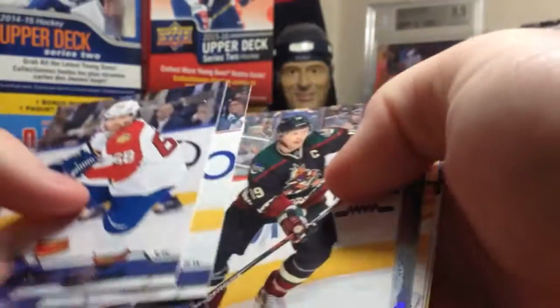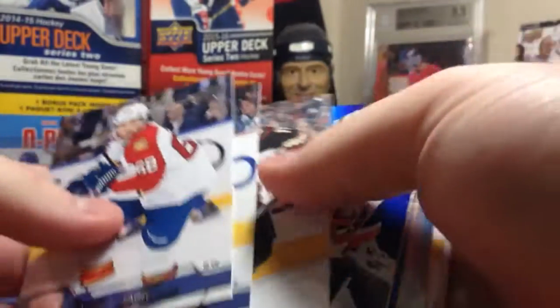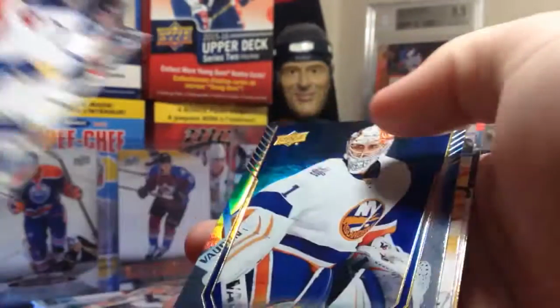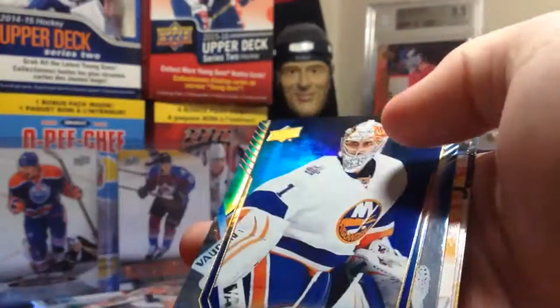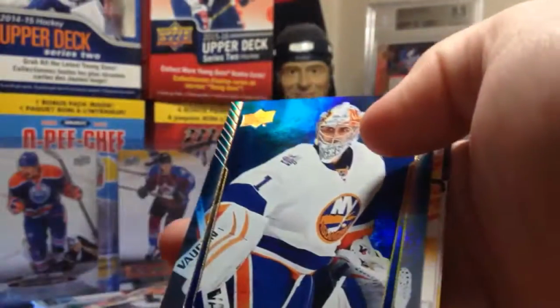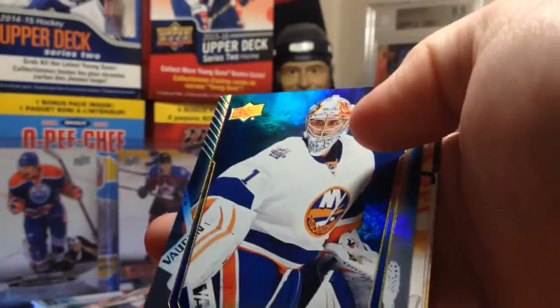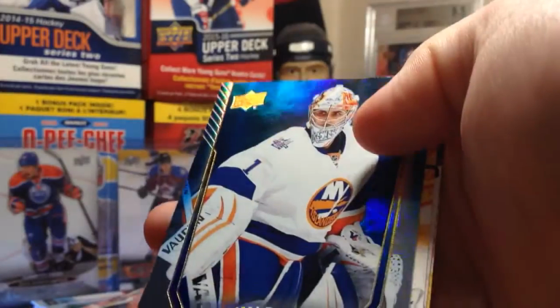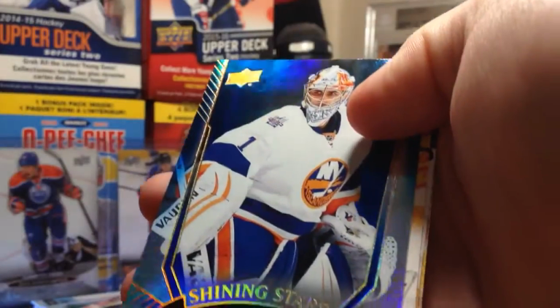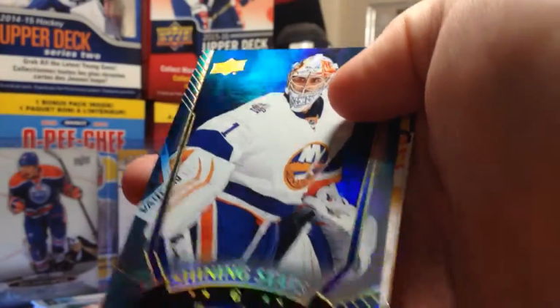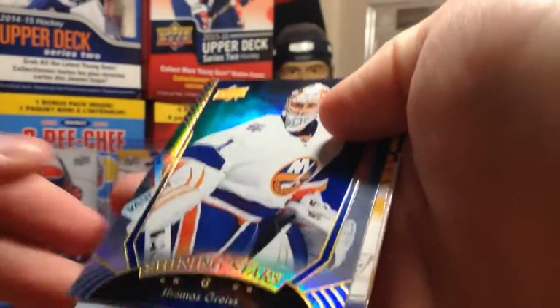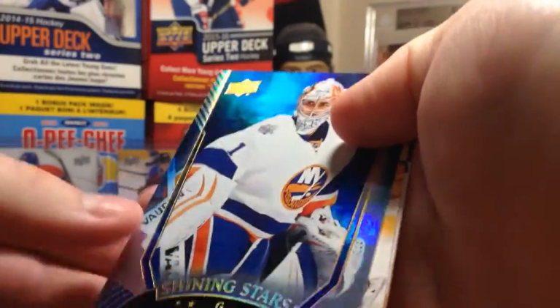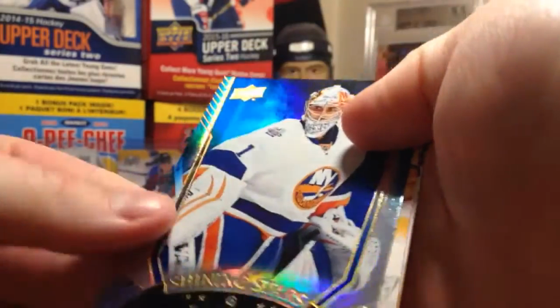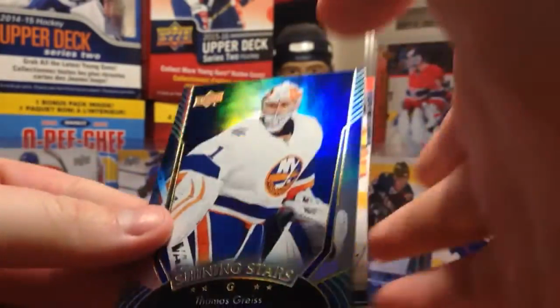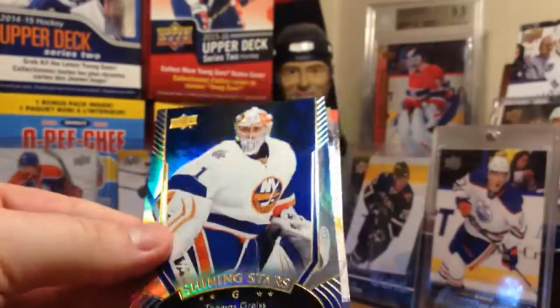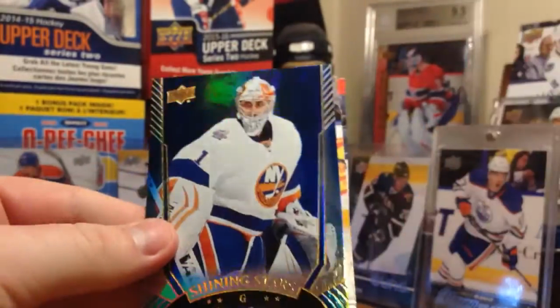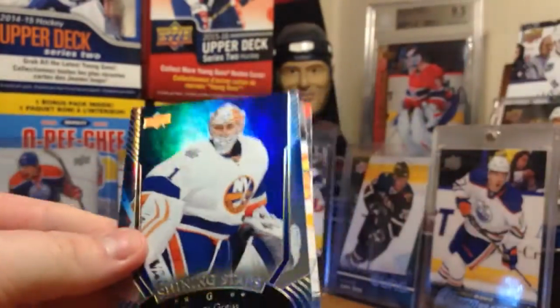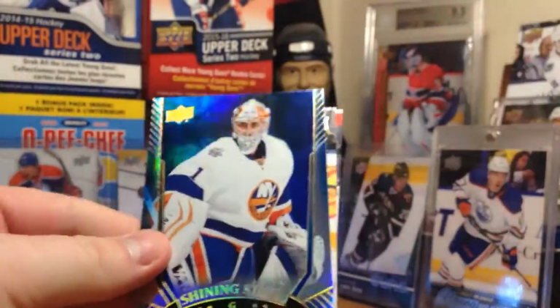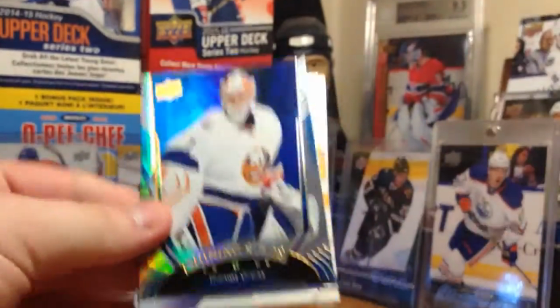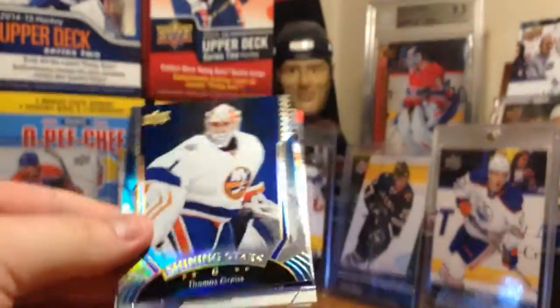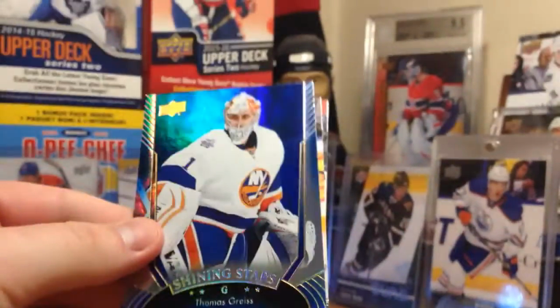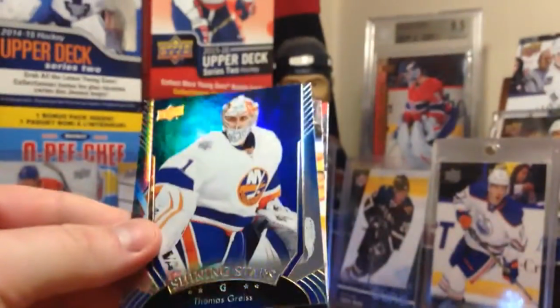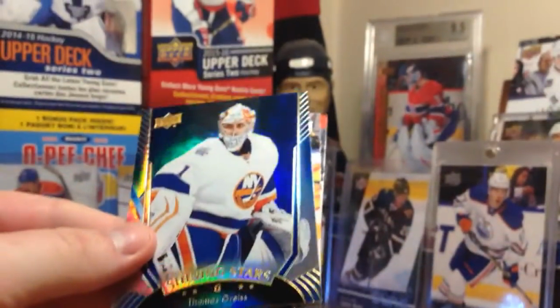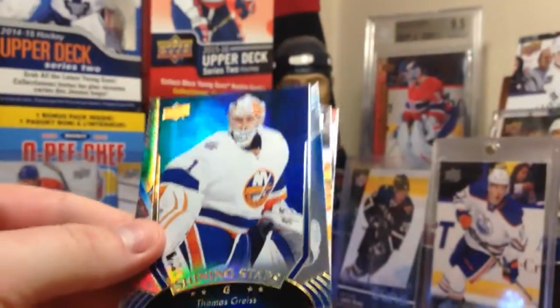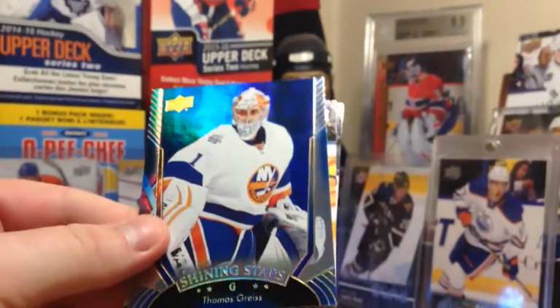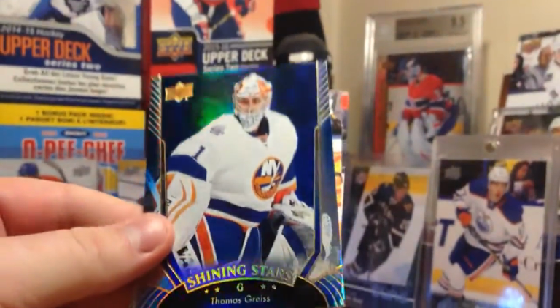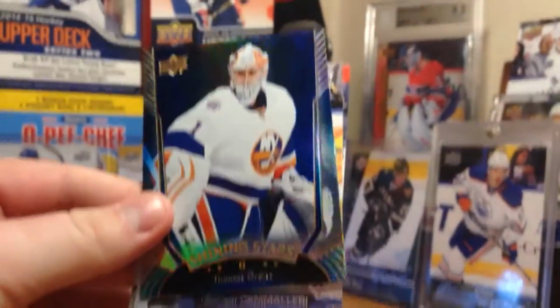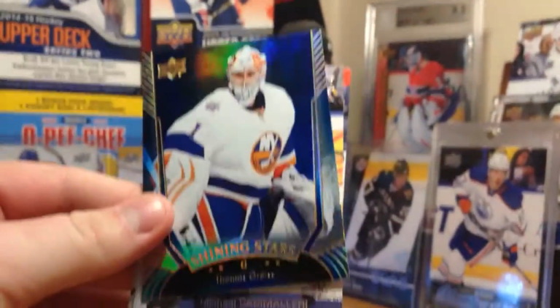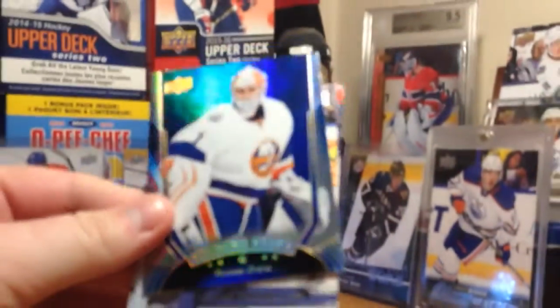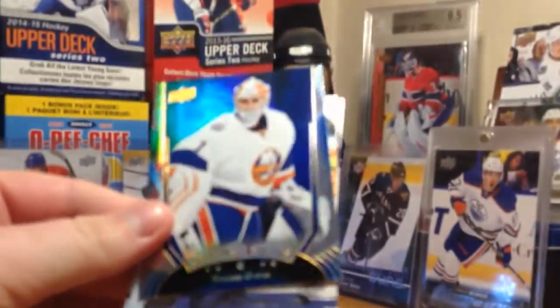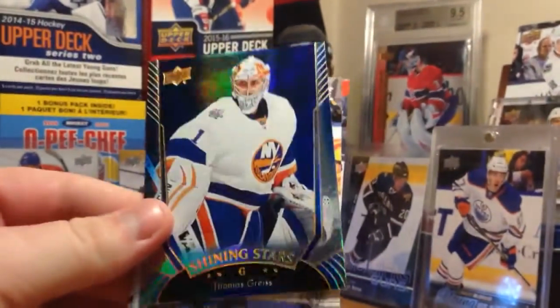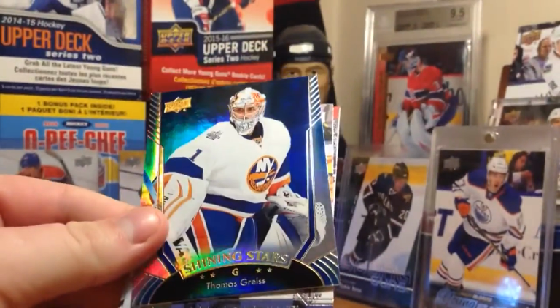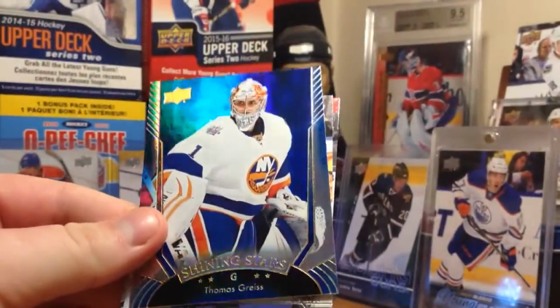Got a foily card. Shining Stars Blue of Thomas Greiss. I wouldn't call him a star, but very nice looking Shining Stars.